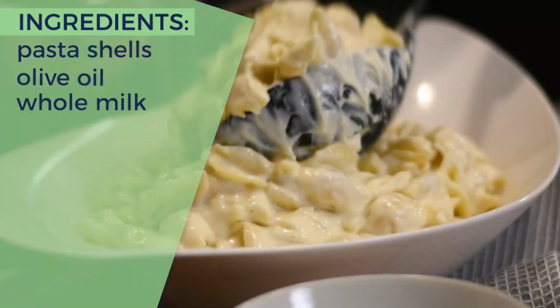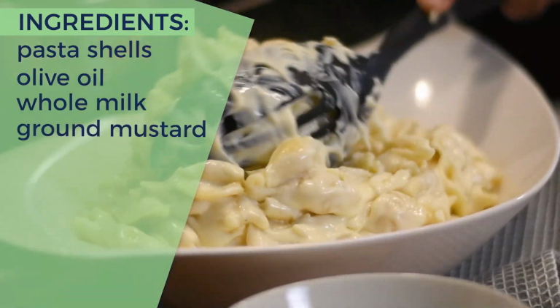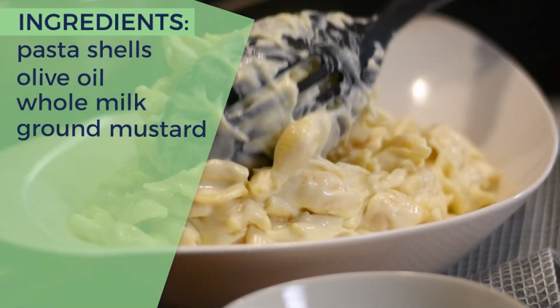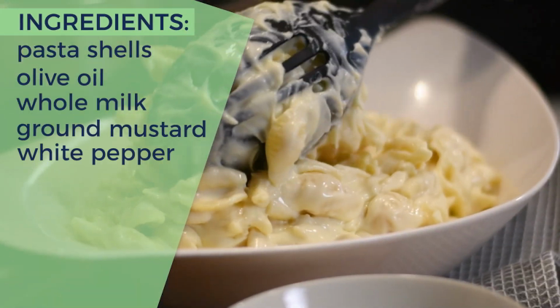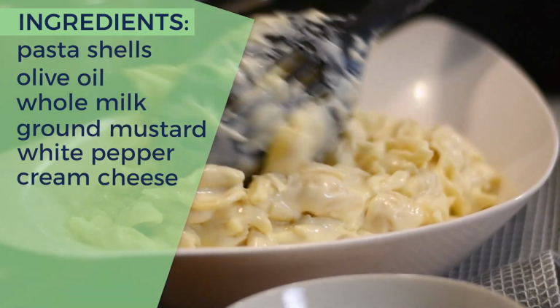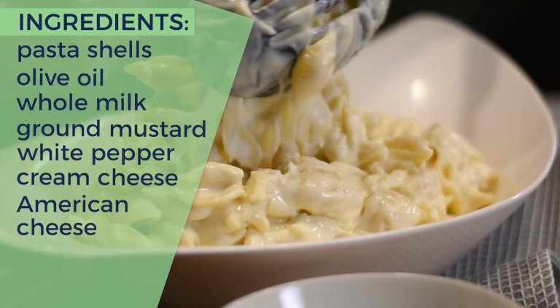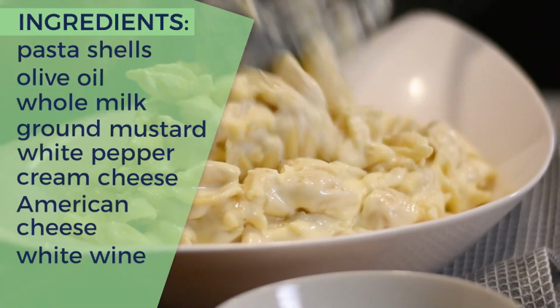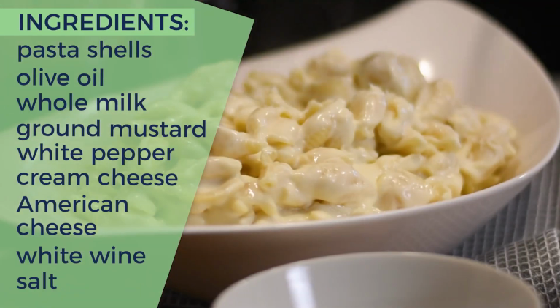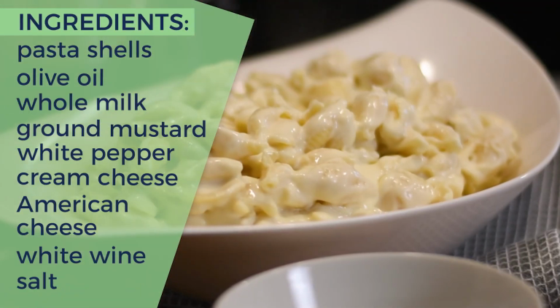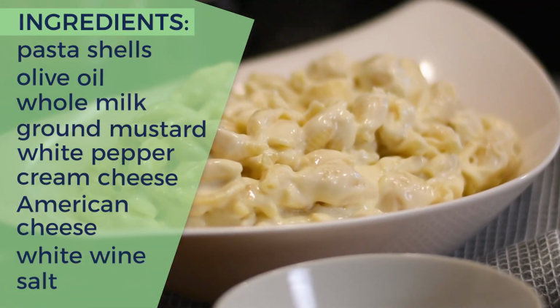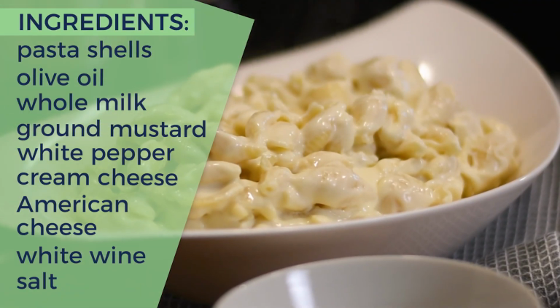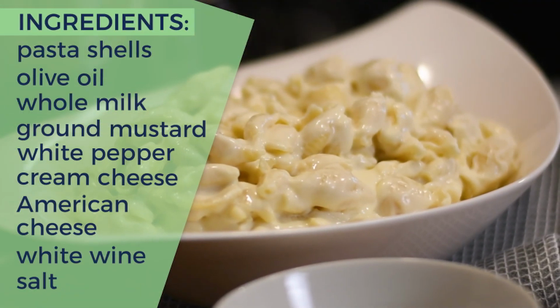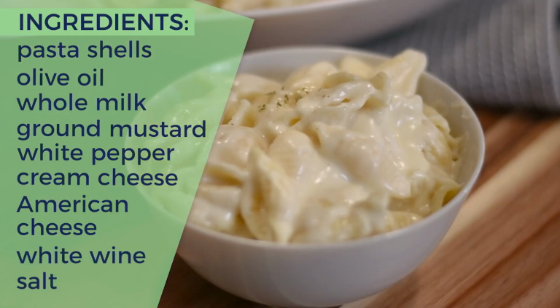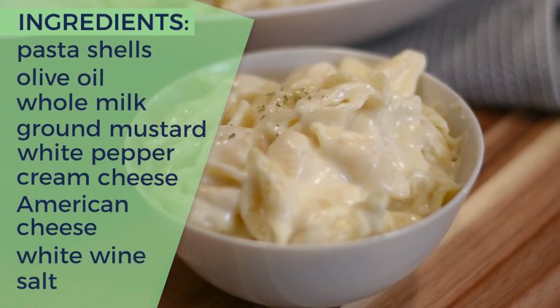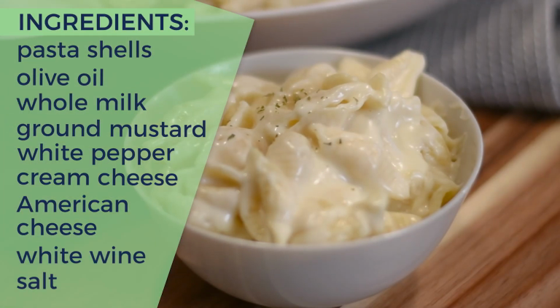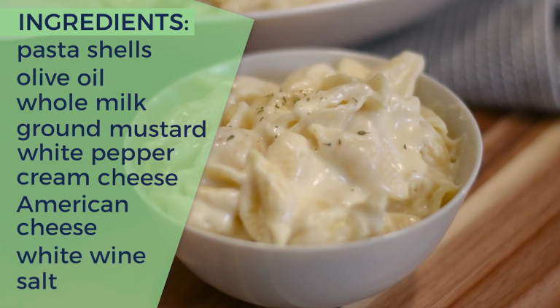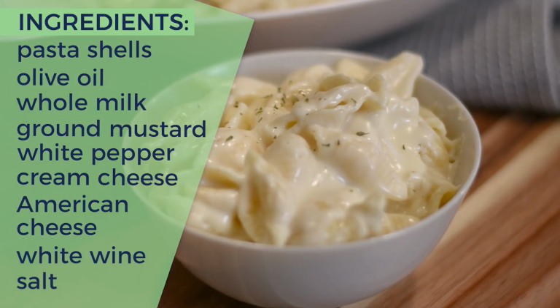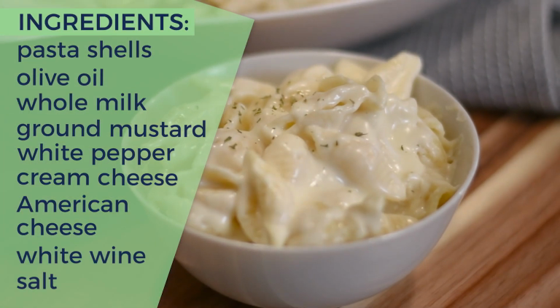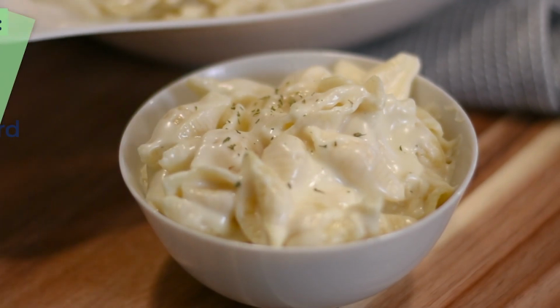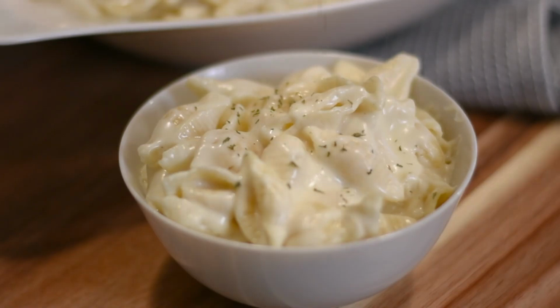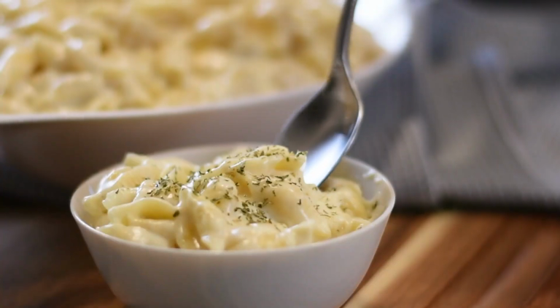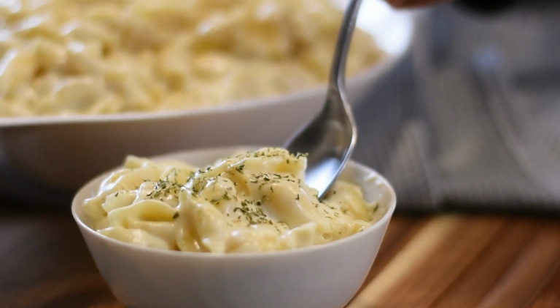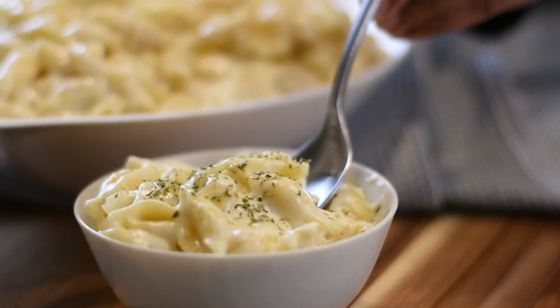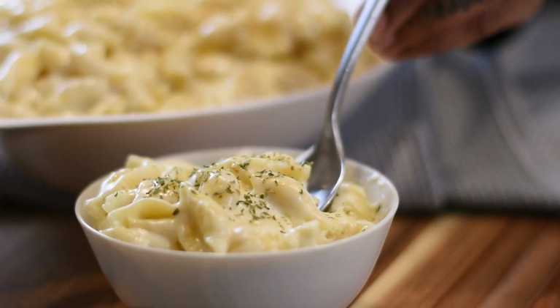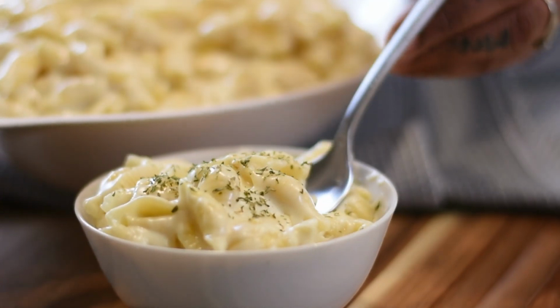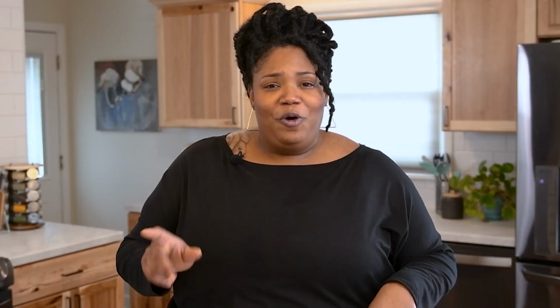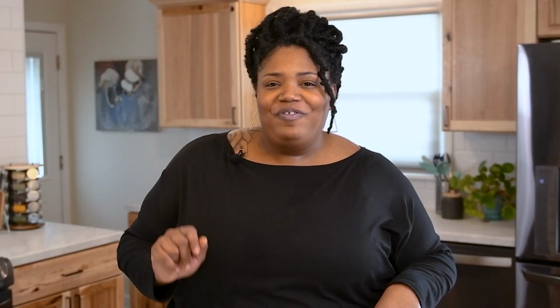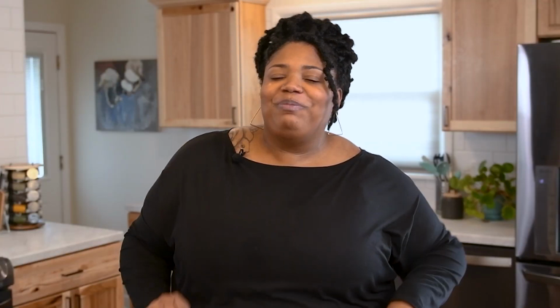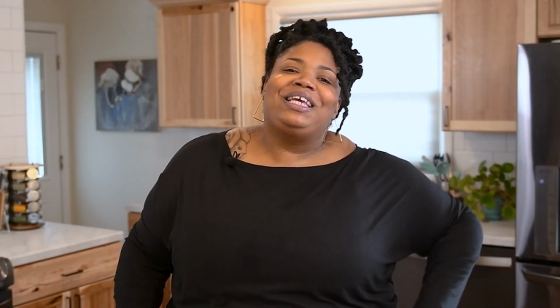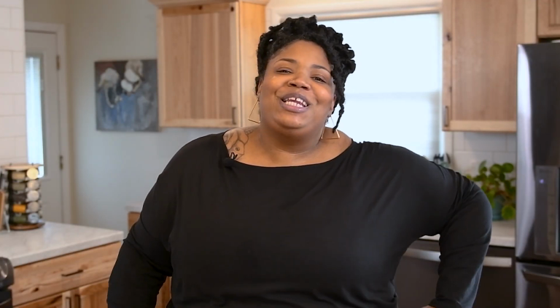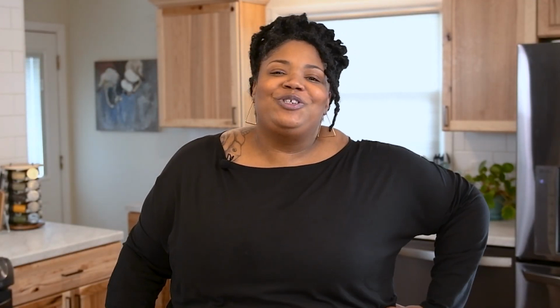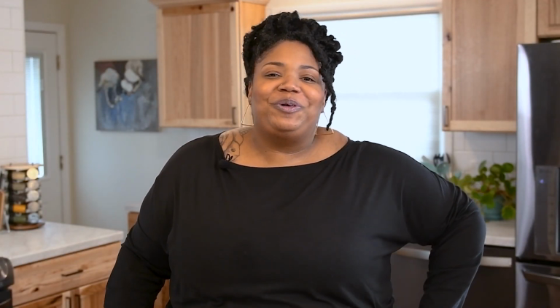Are you ready for a bowl of this cheesy deliciousness? Because this is a recipe the whole family can enjoy!